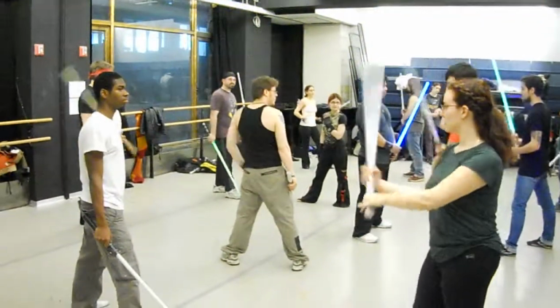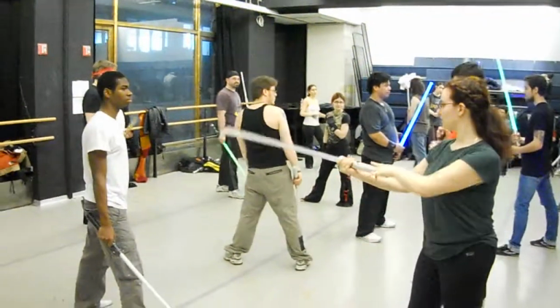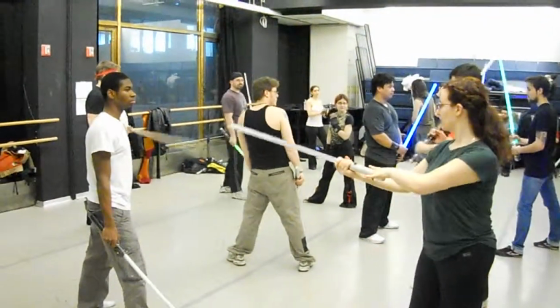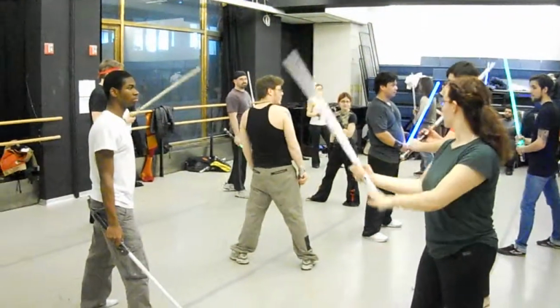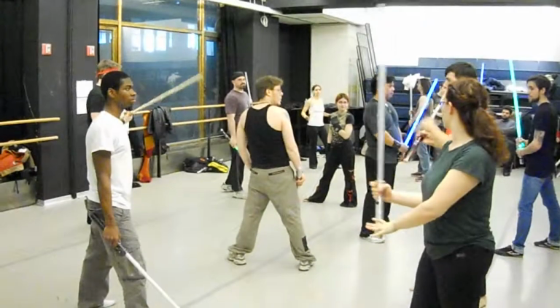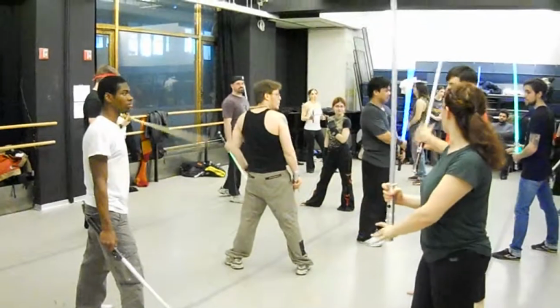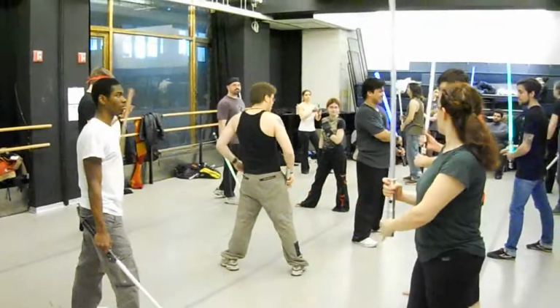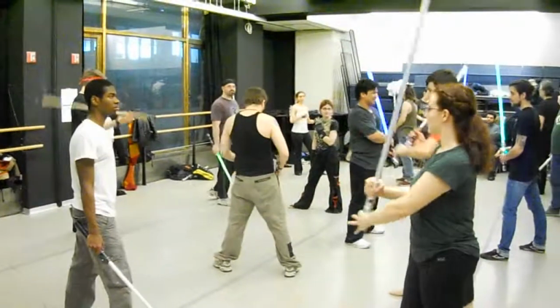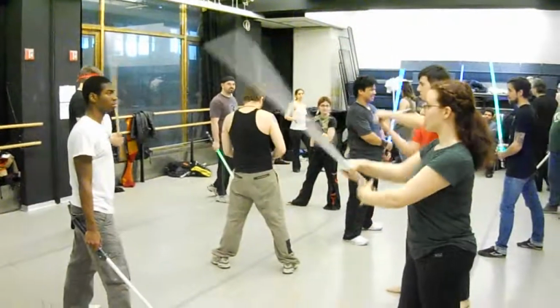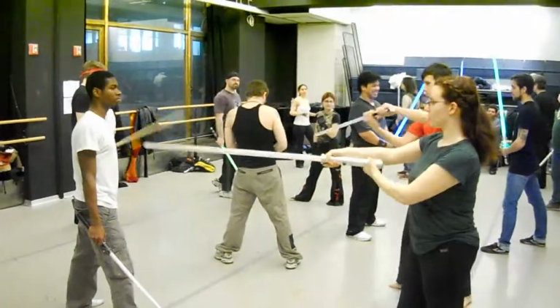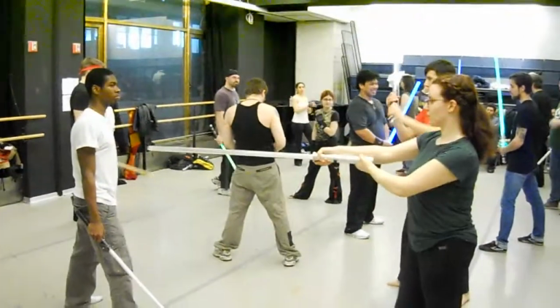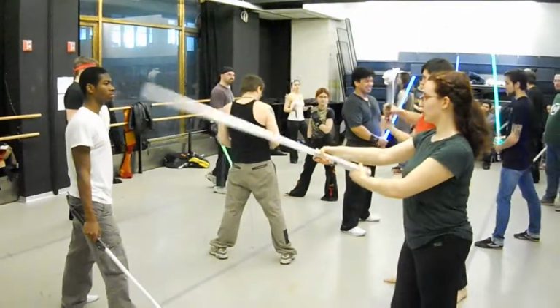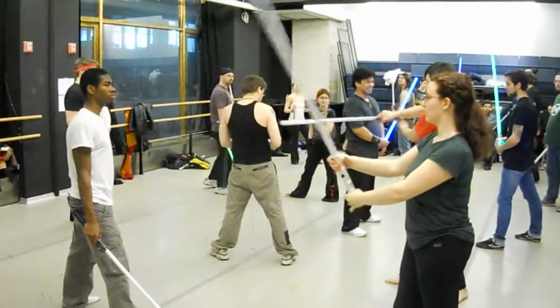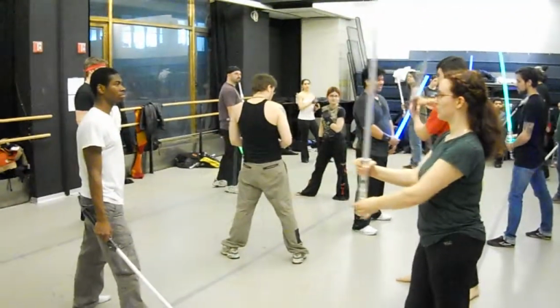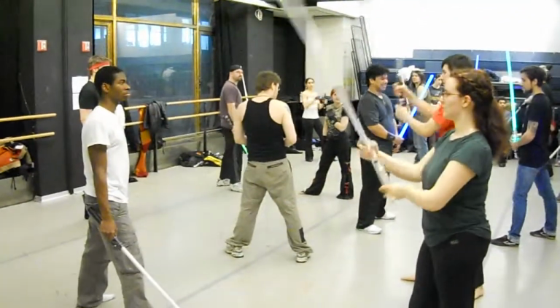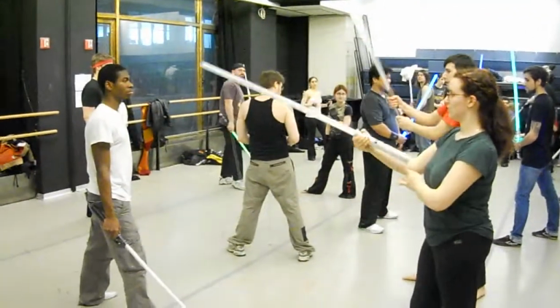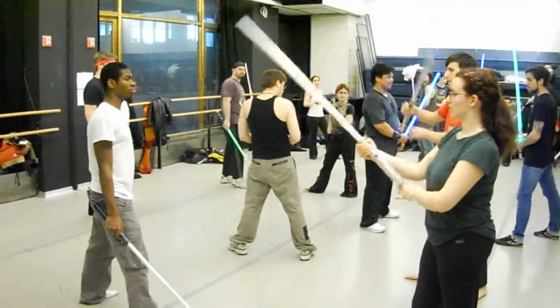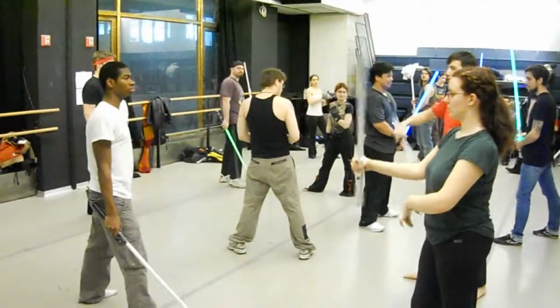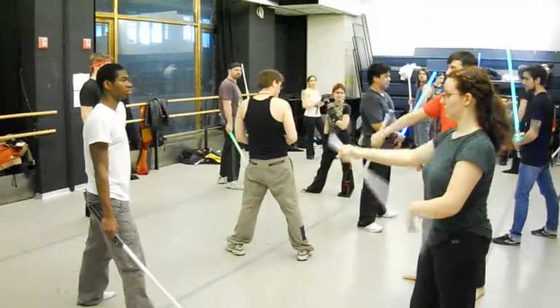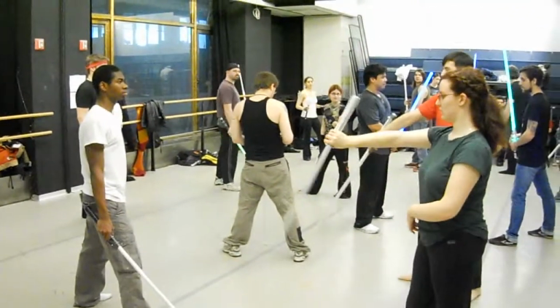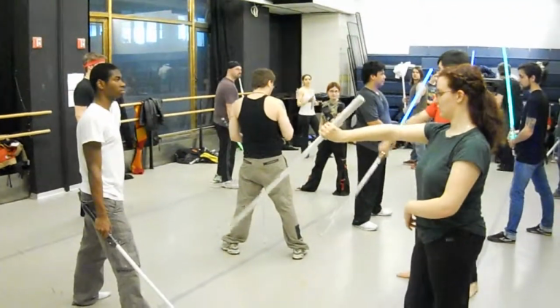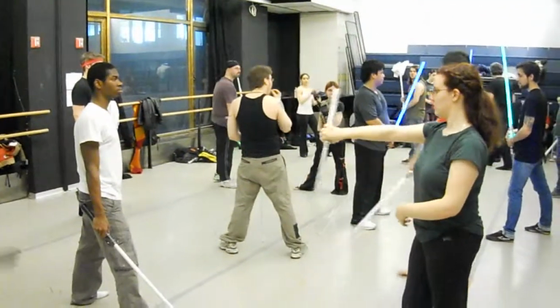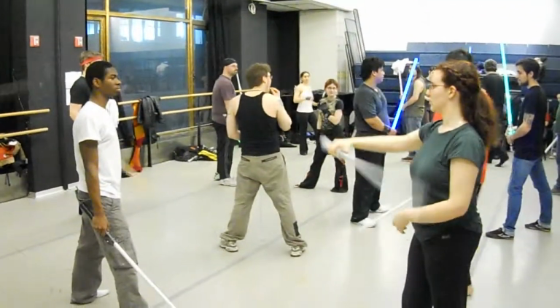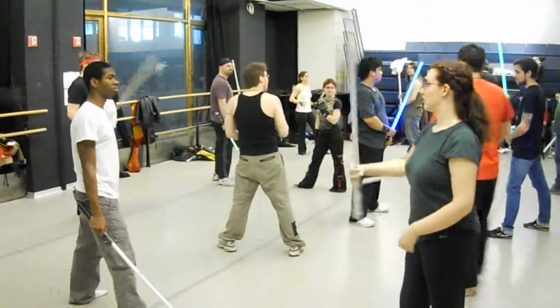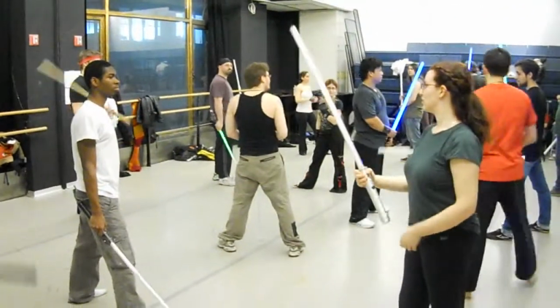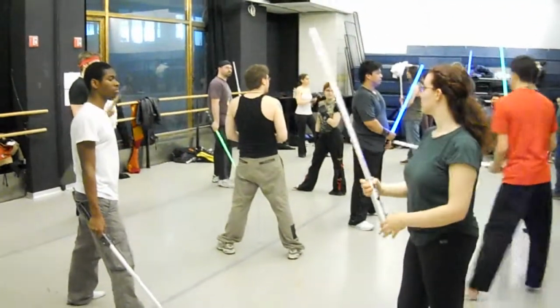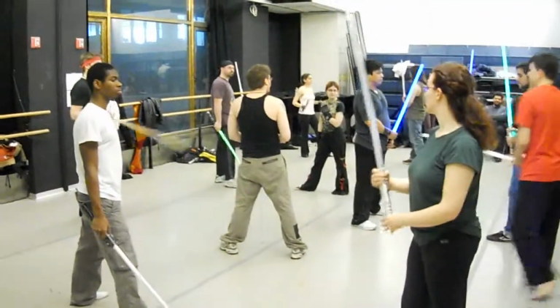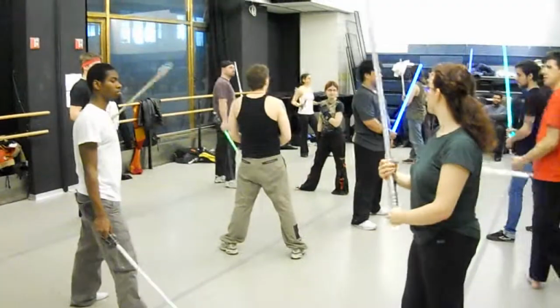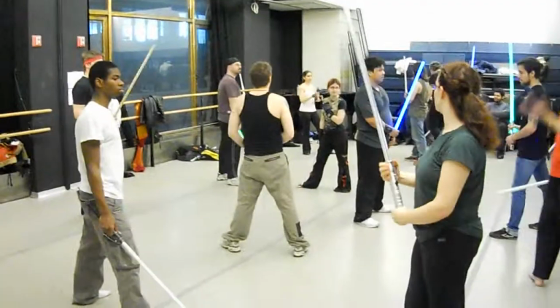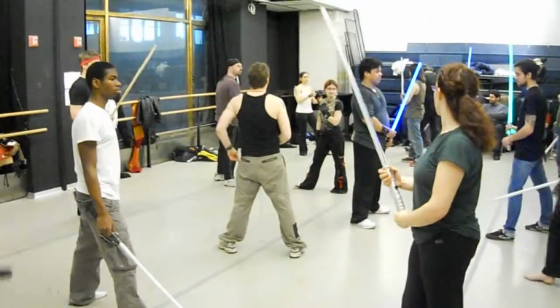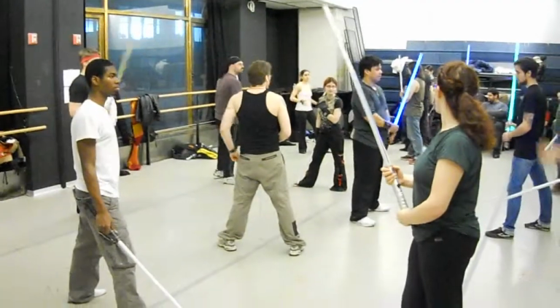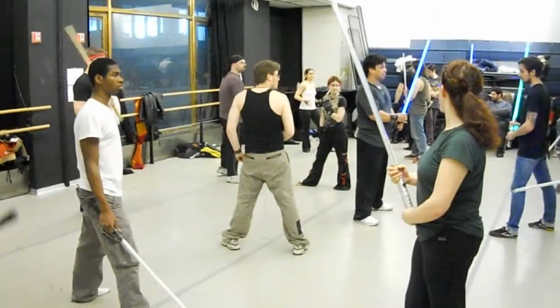So most of them start: shoulder, shoulder, left, top, head, groin. See — like this. Do that.